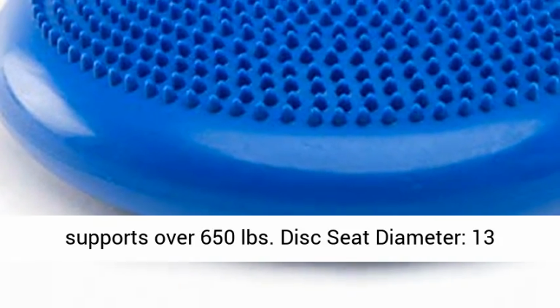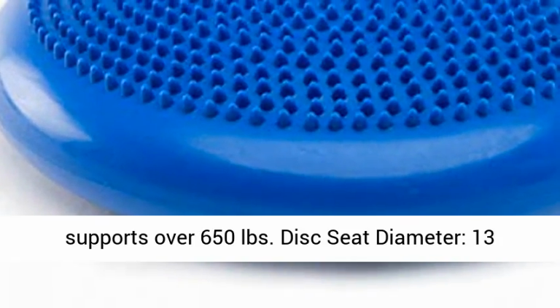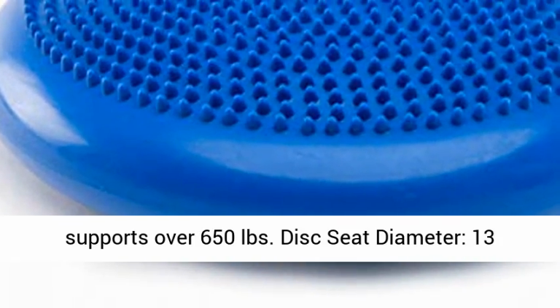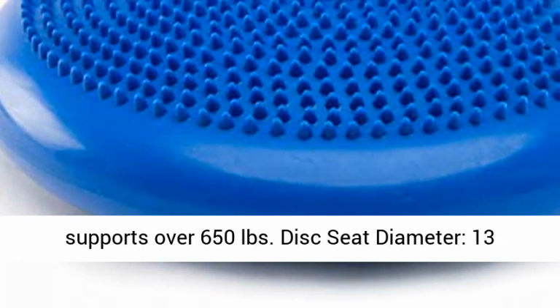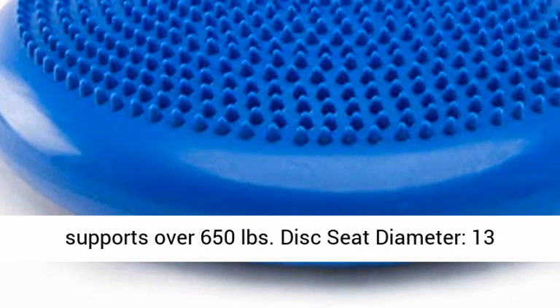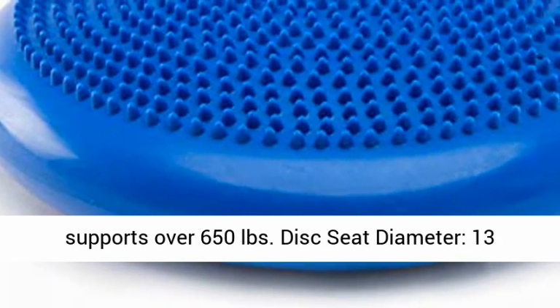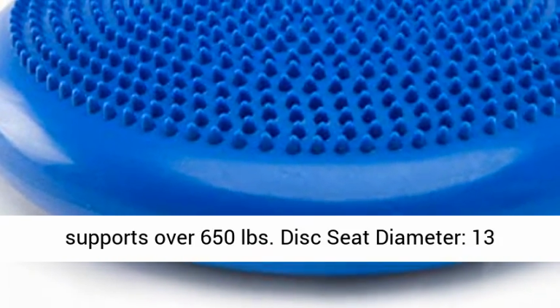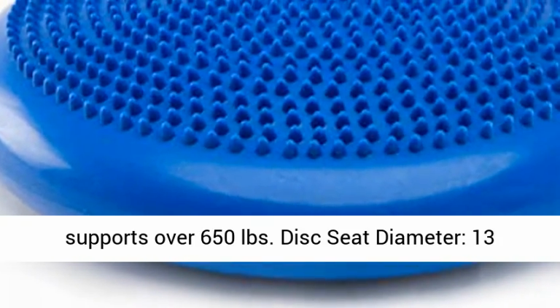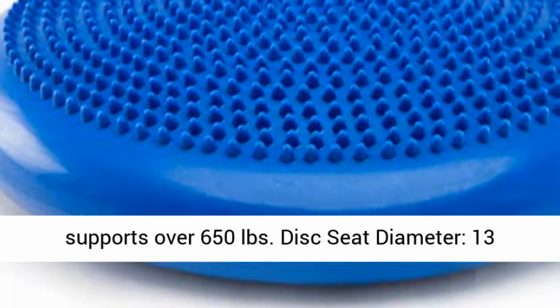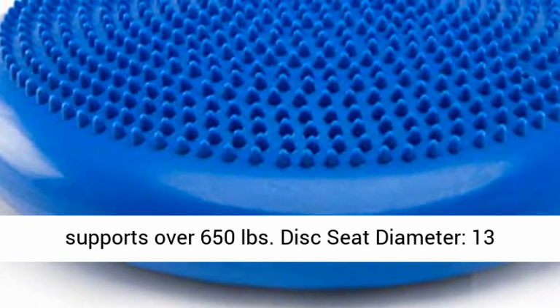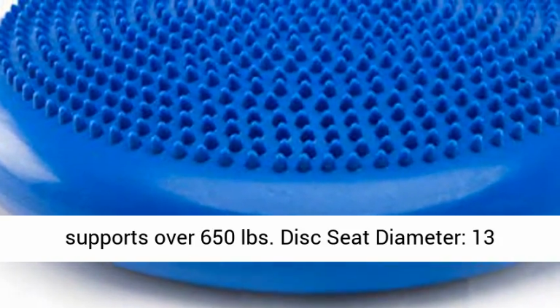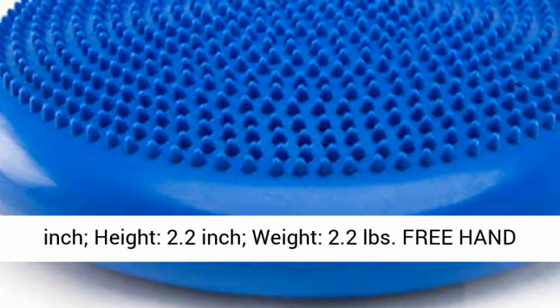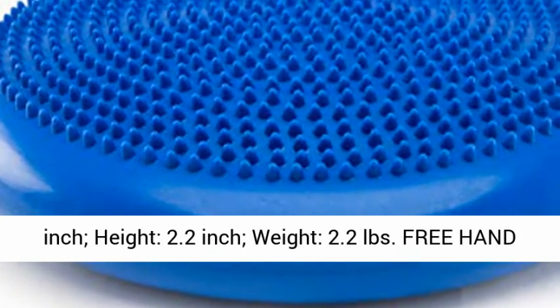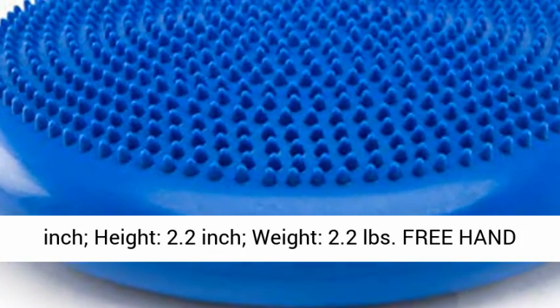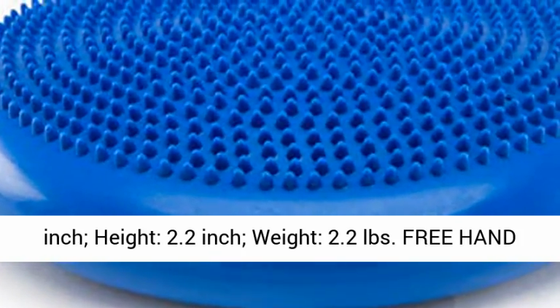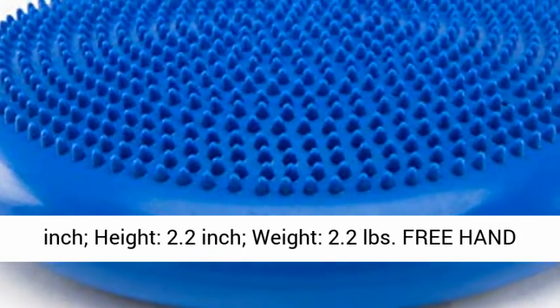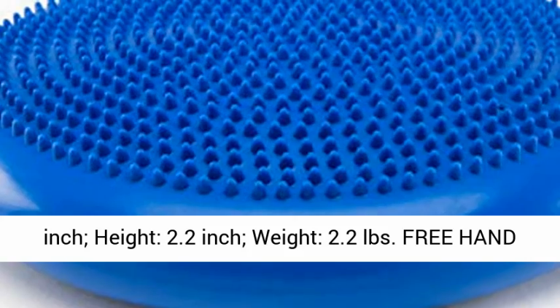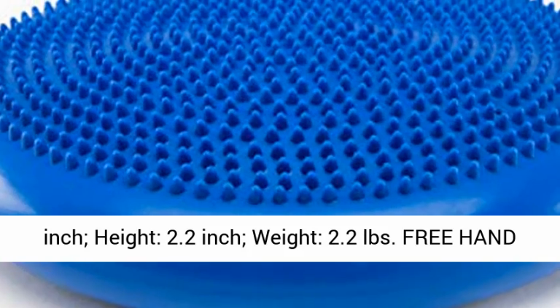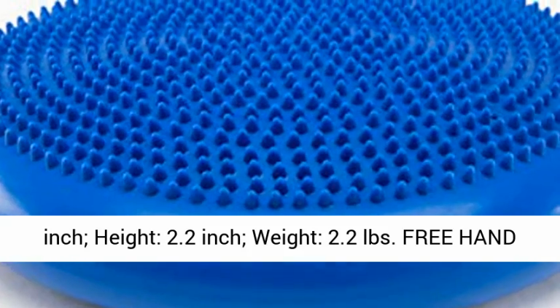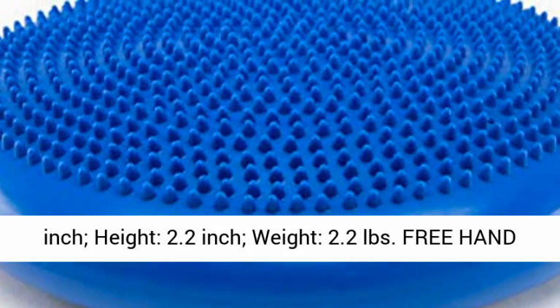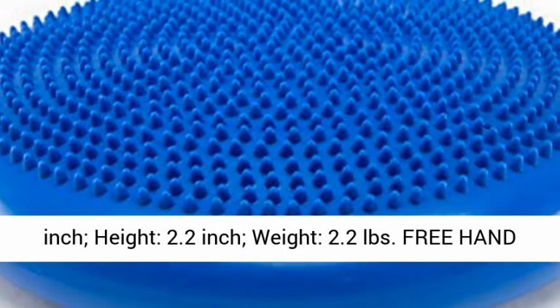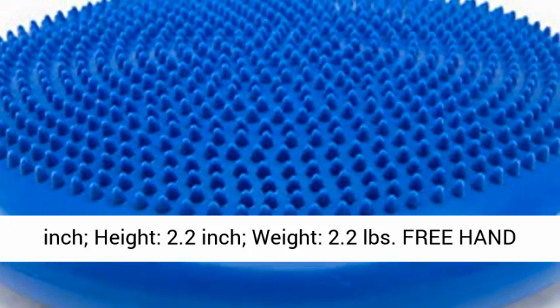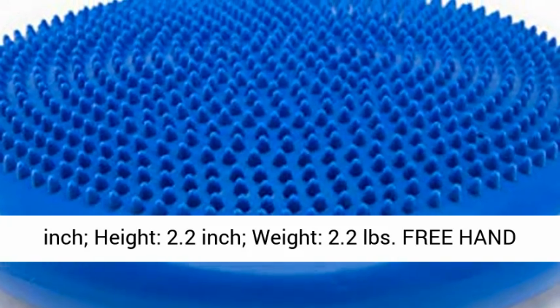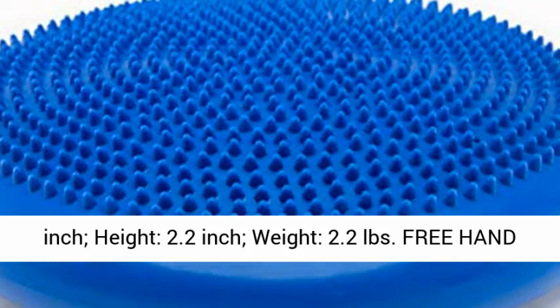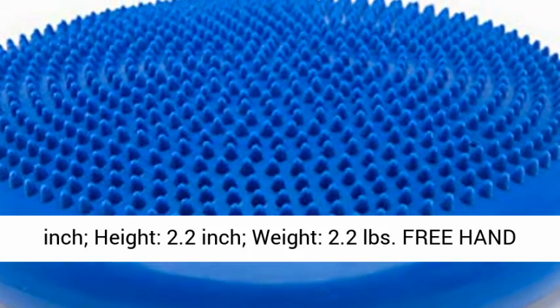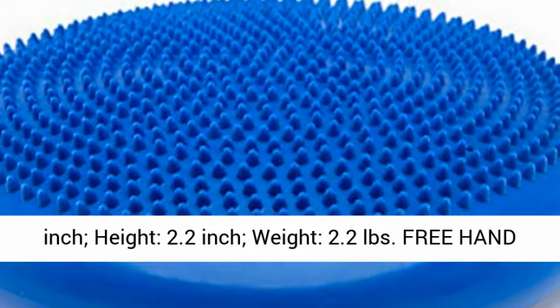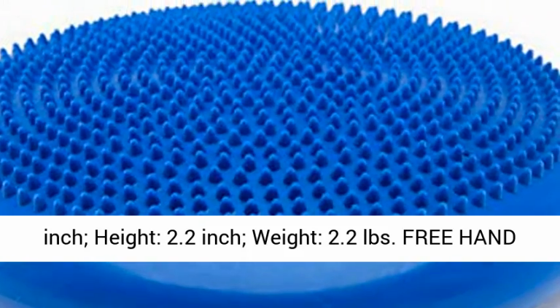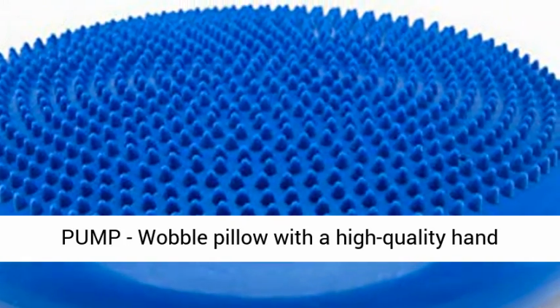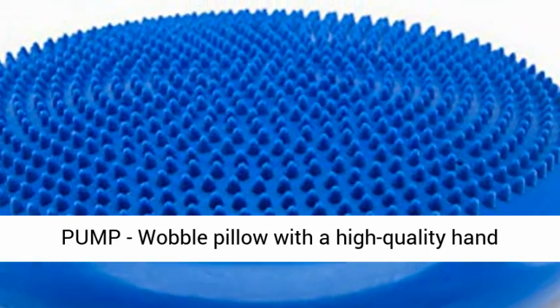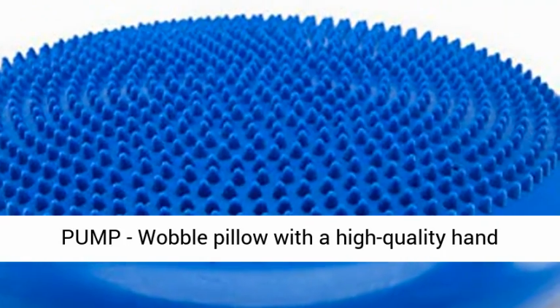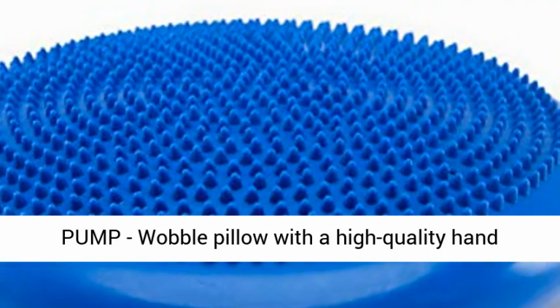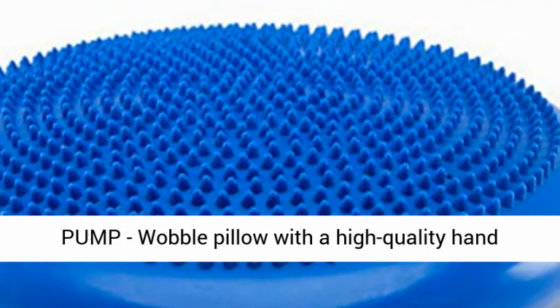Disc Seat Diameter: 13-Inch. Height: 2.2-Inch. Weight: 2.2-Pounds. Free Hand Pump included.